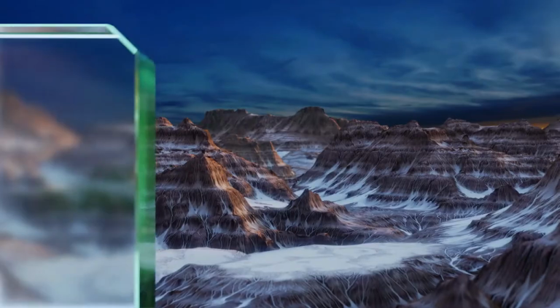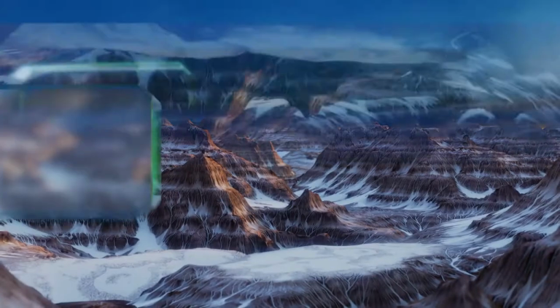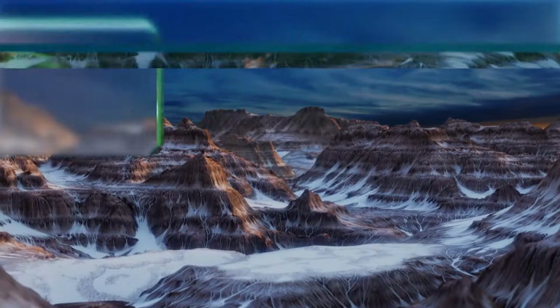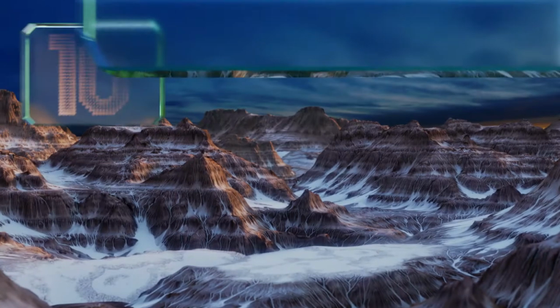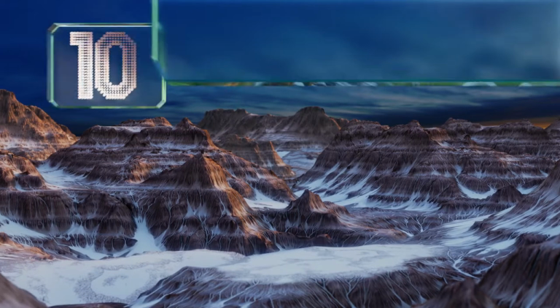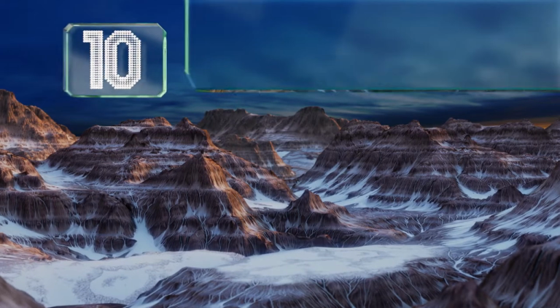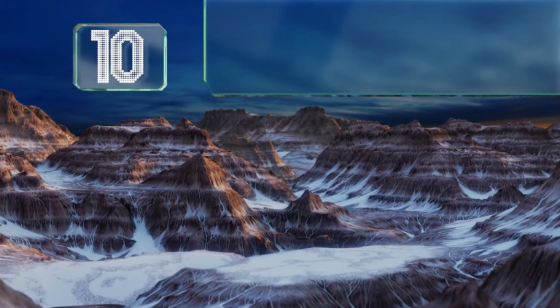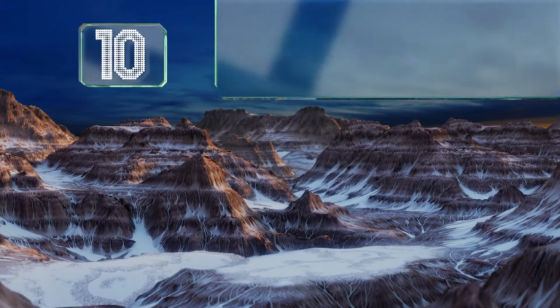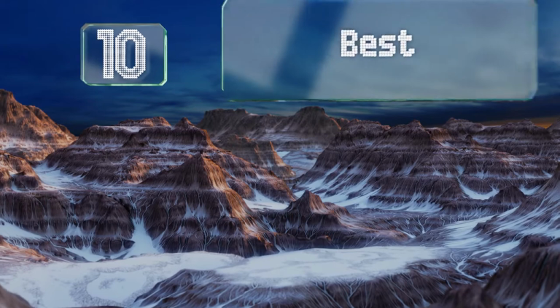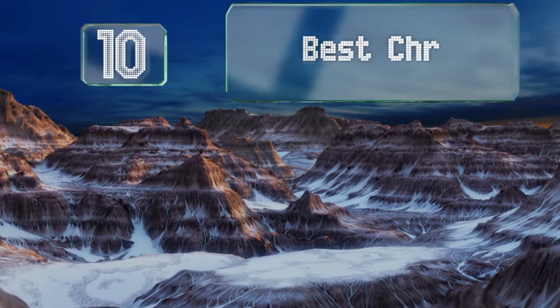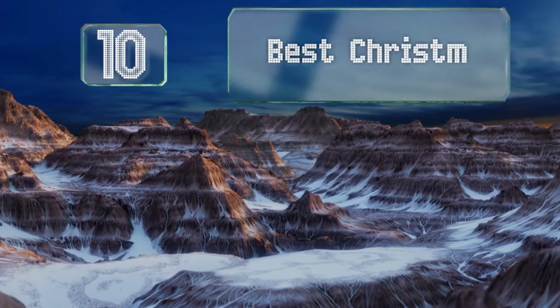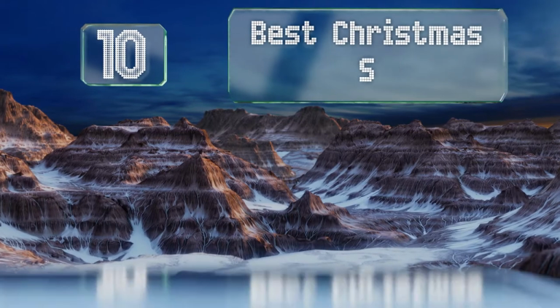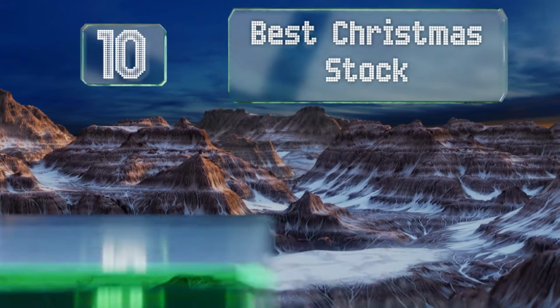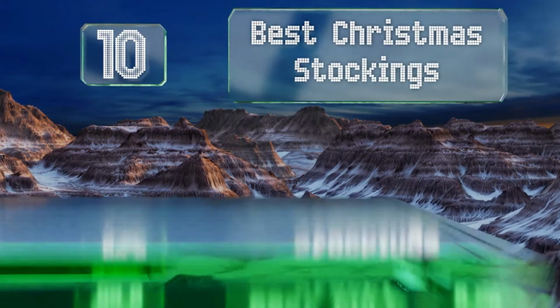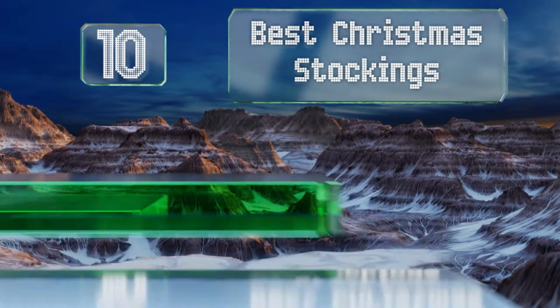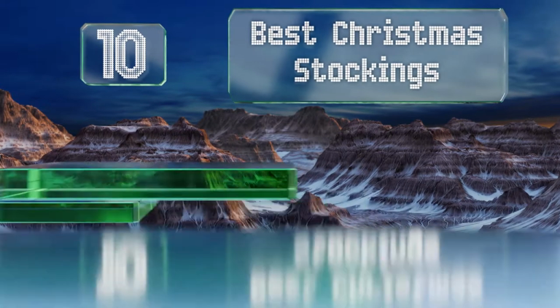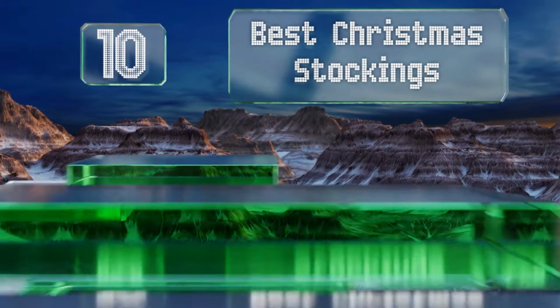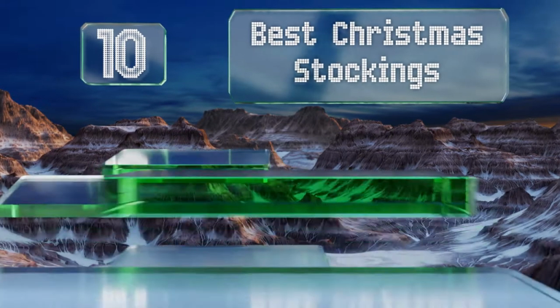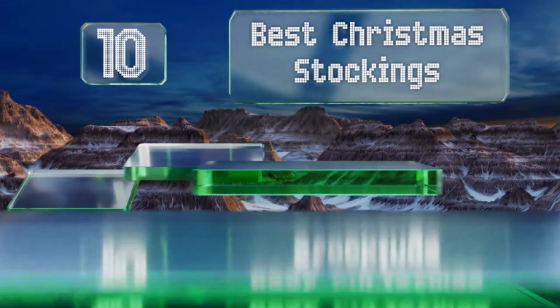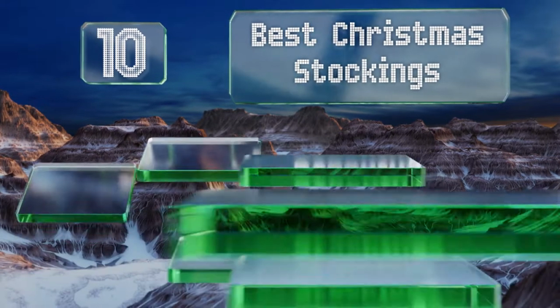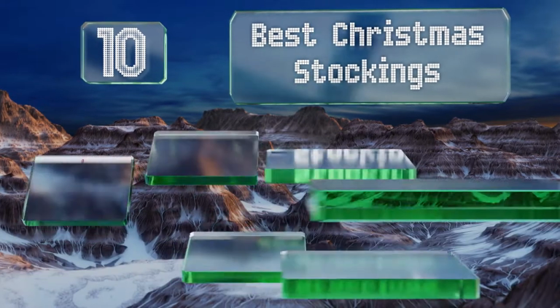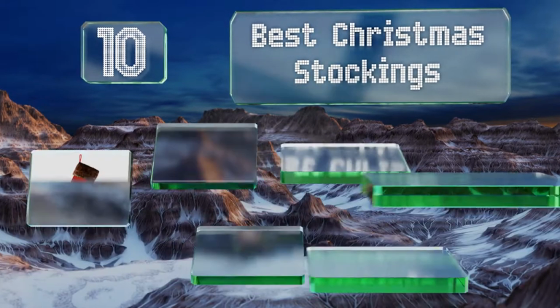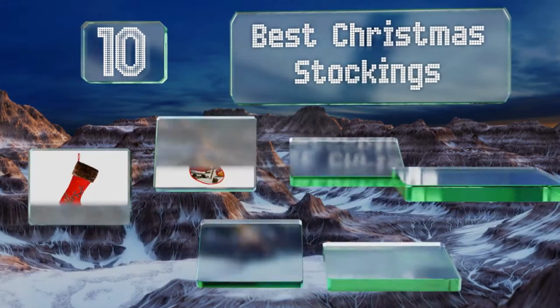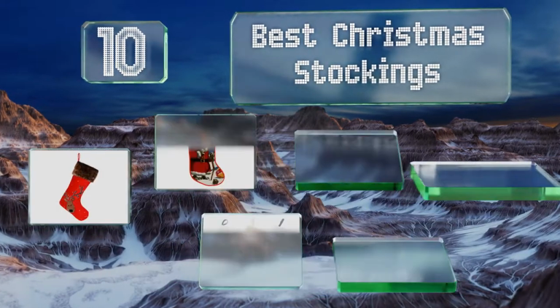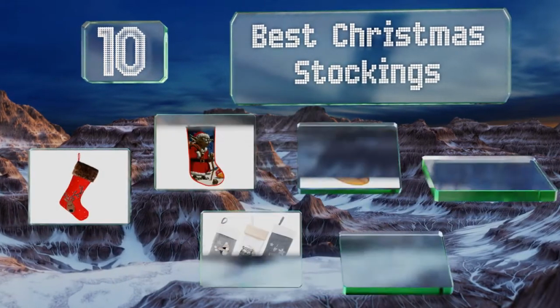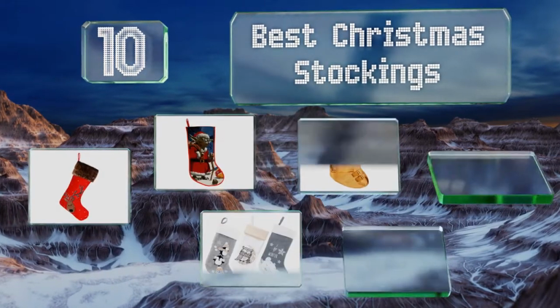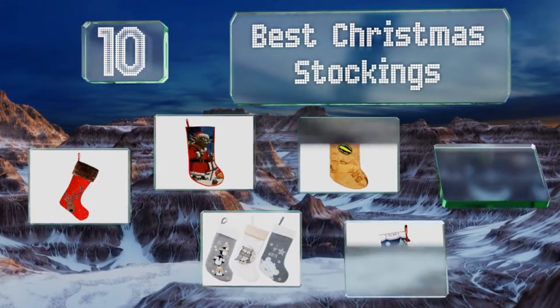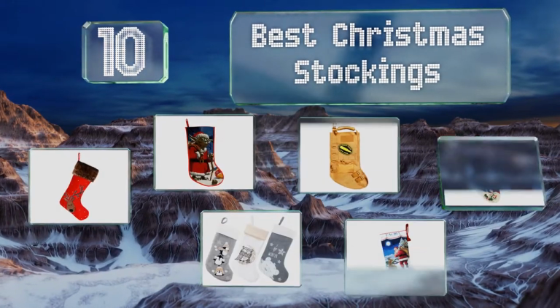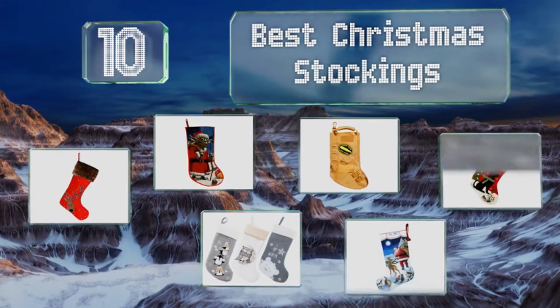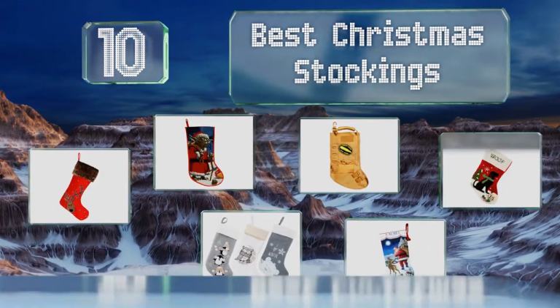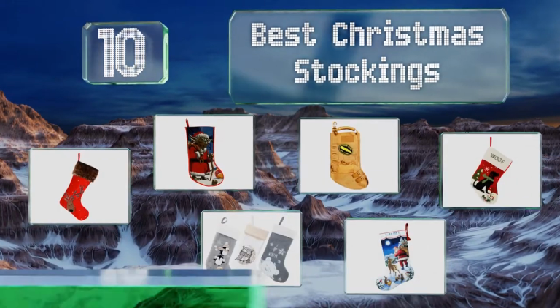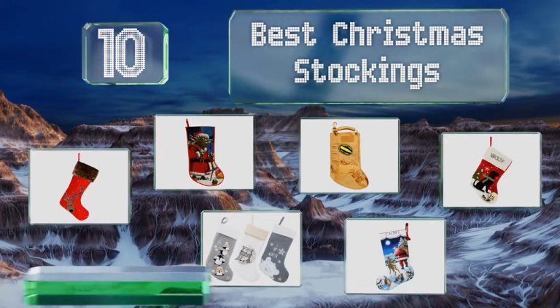EasyVid presents the 10 best Christmas stockings. Let's get started with the list.